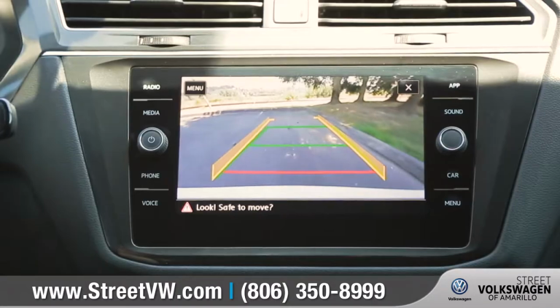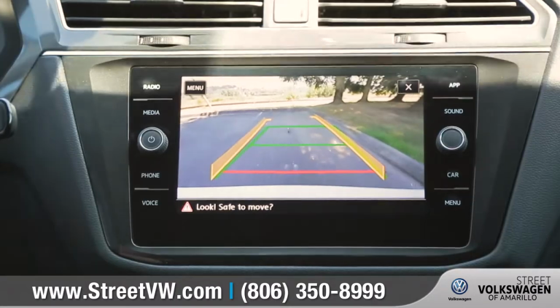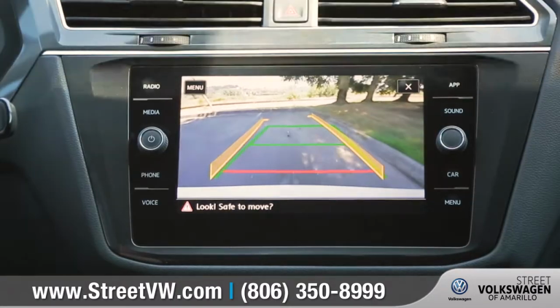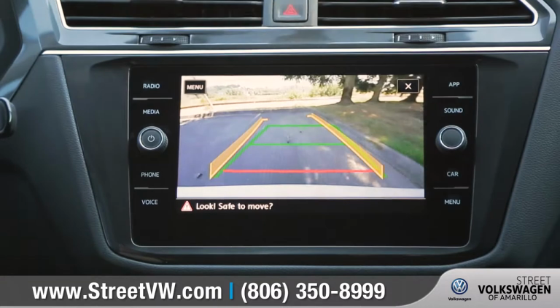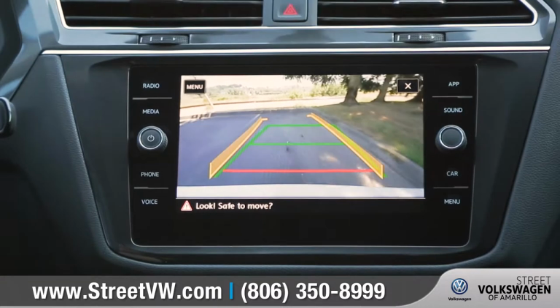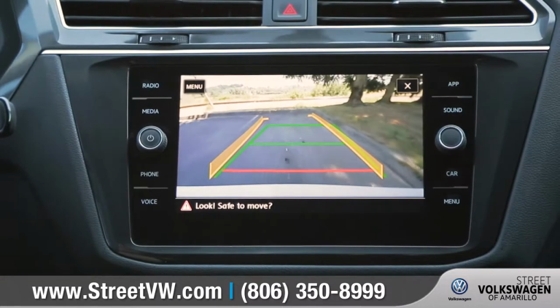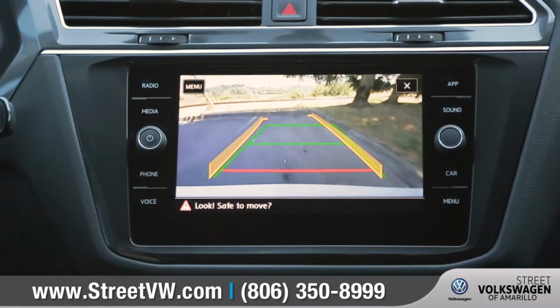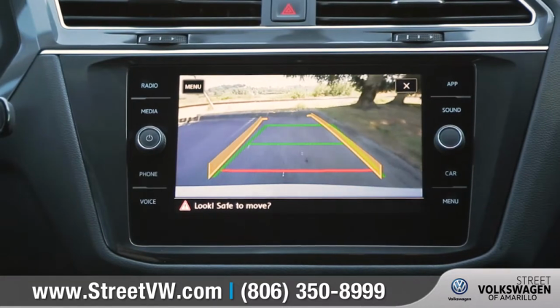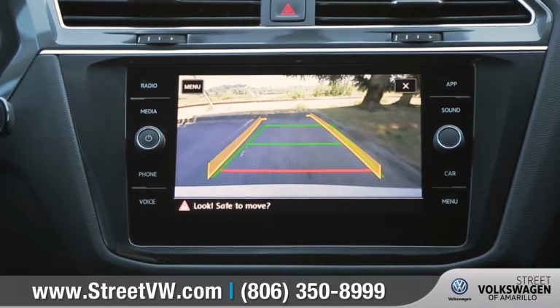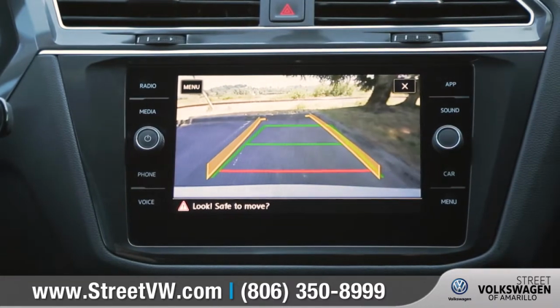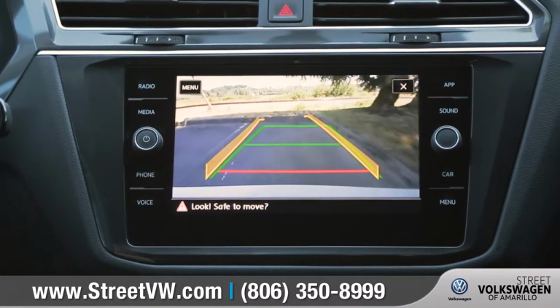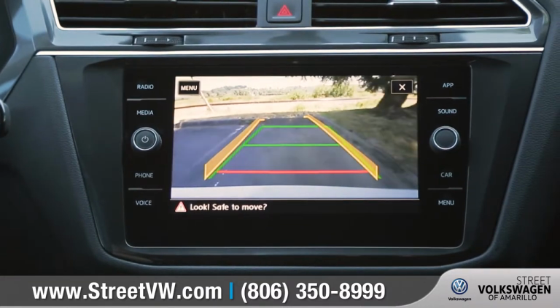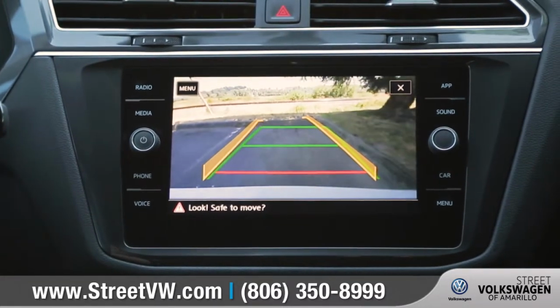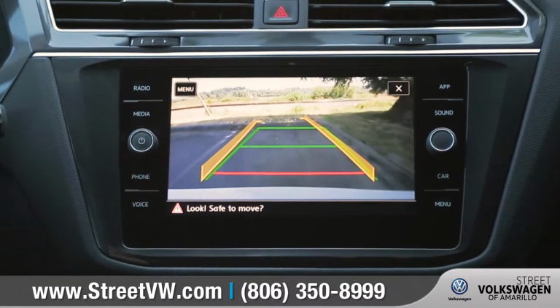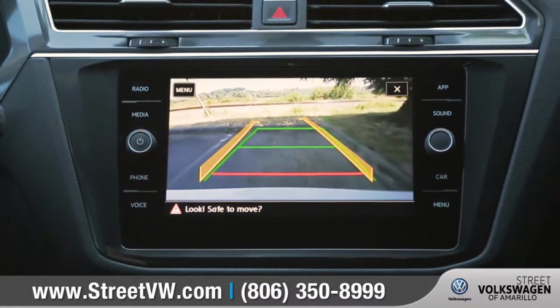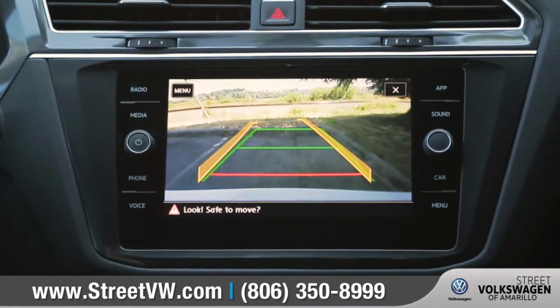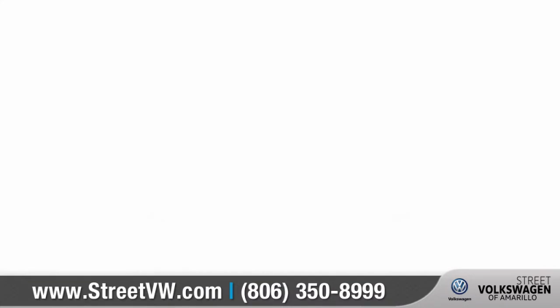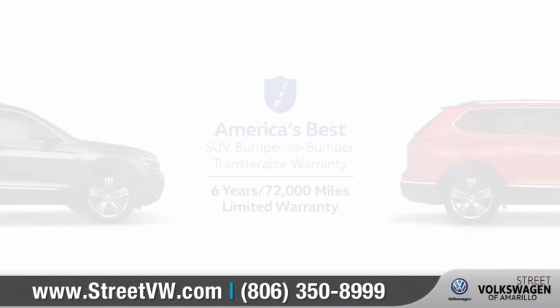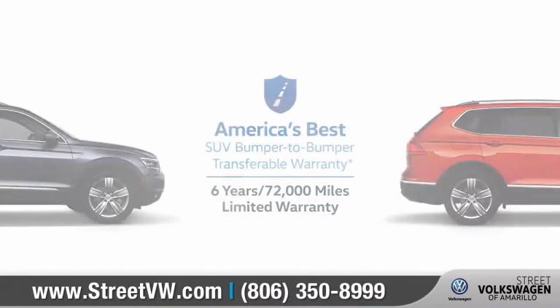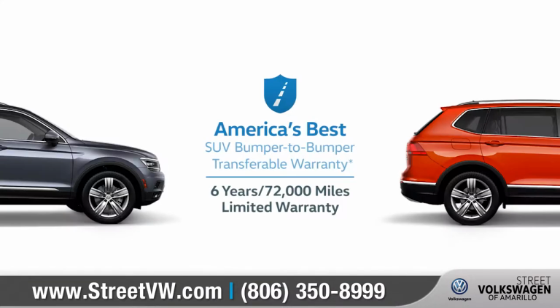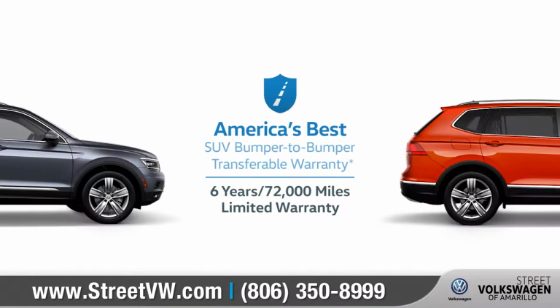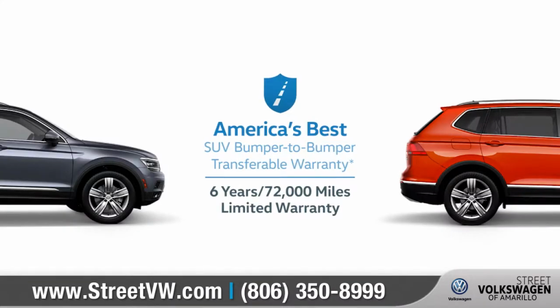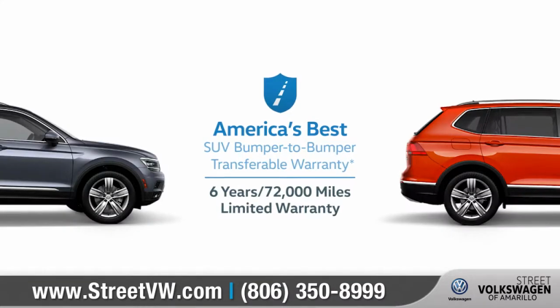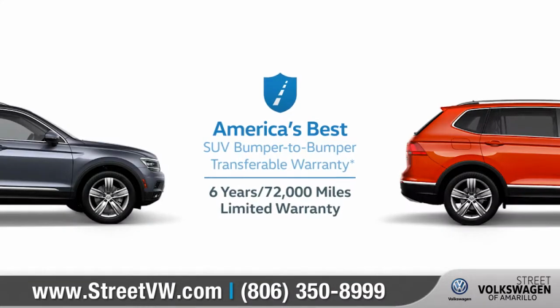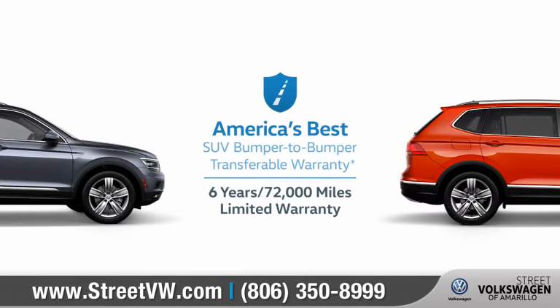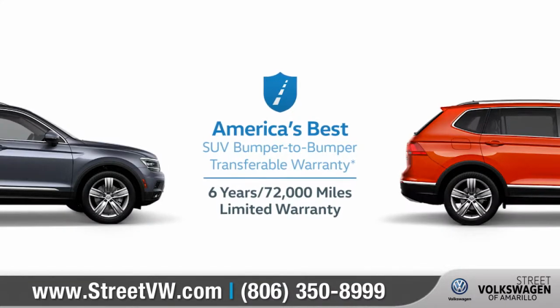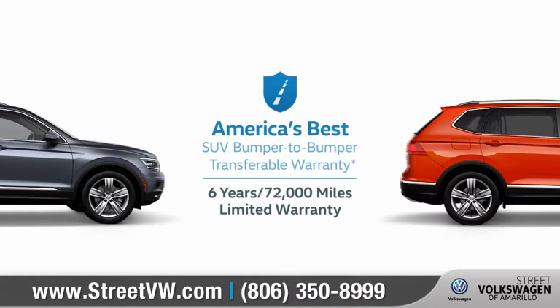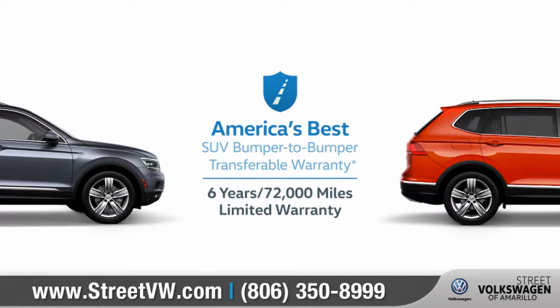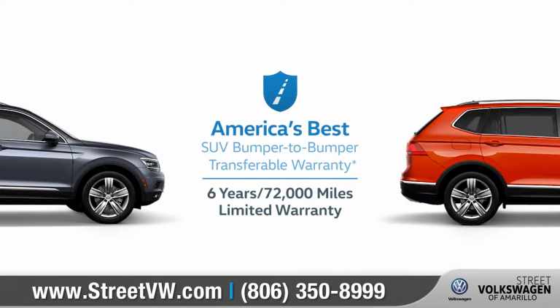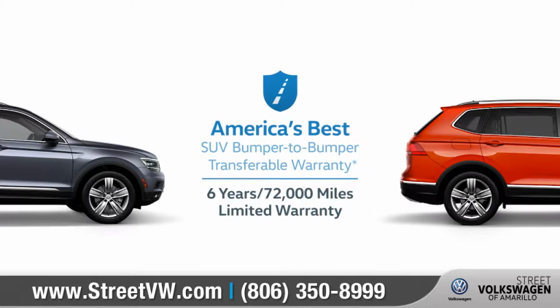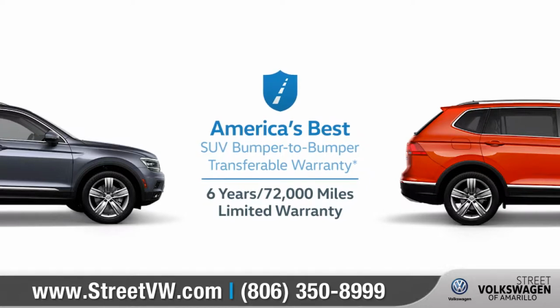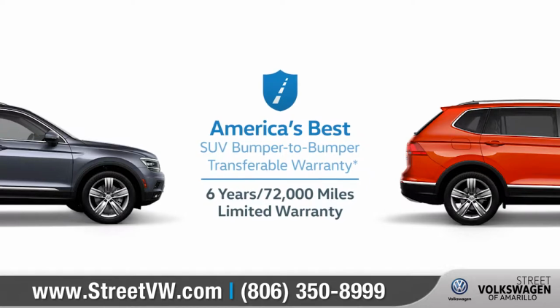The Tiguan also features a rear-view camera system and America's best SUV bumper-to-bumper transferable warranty.